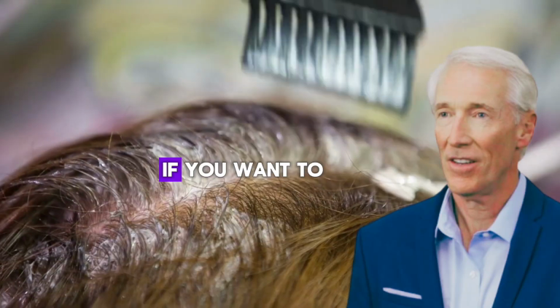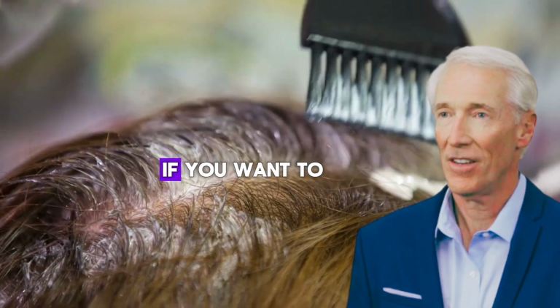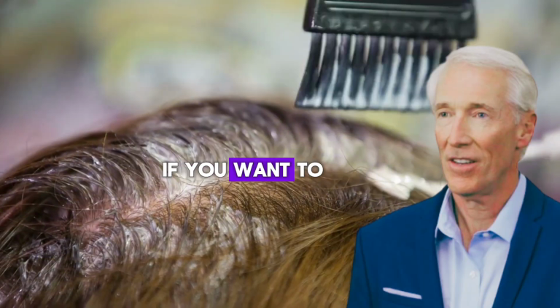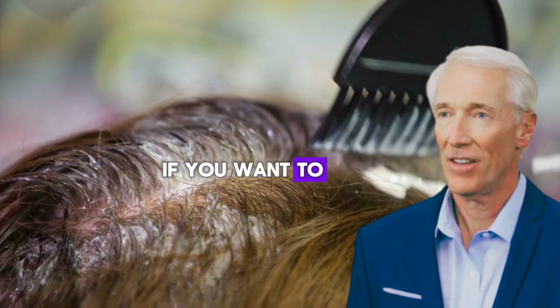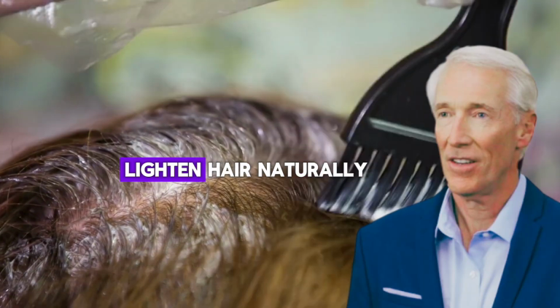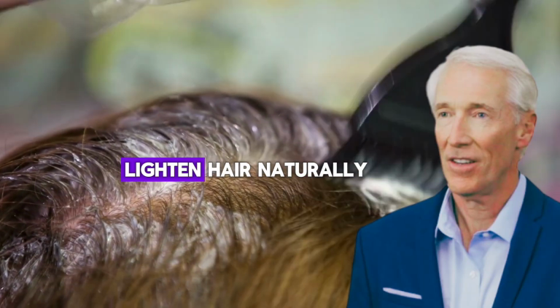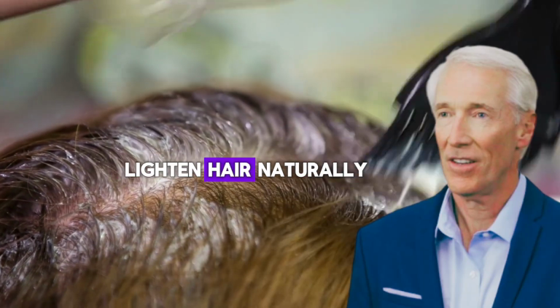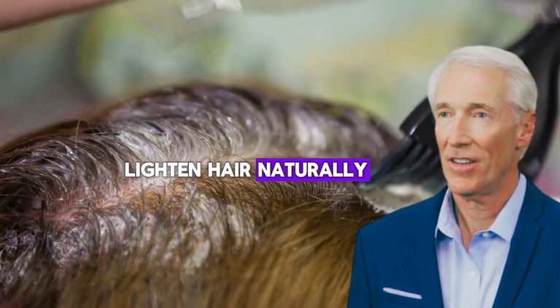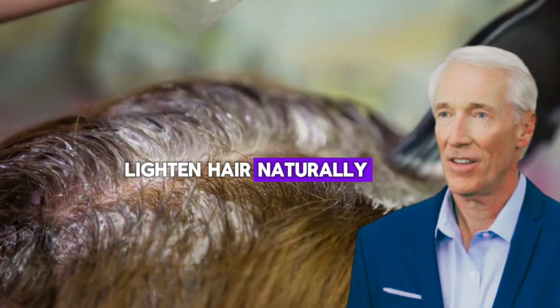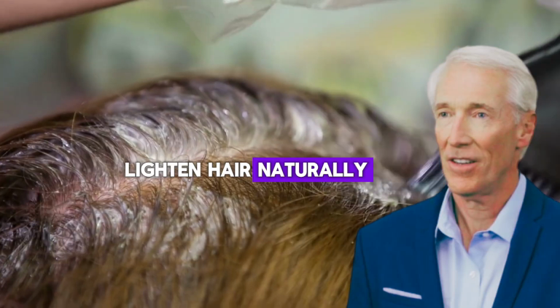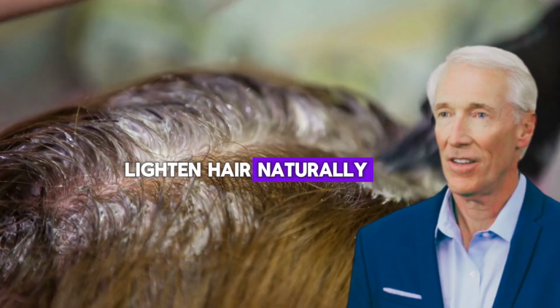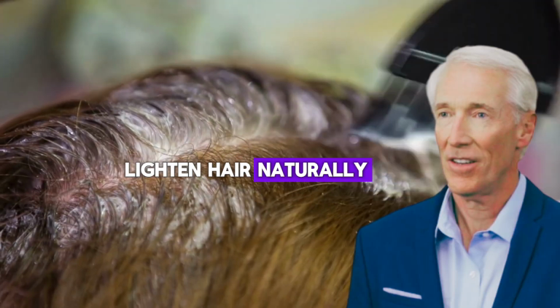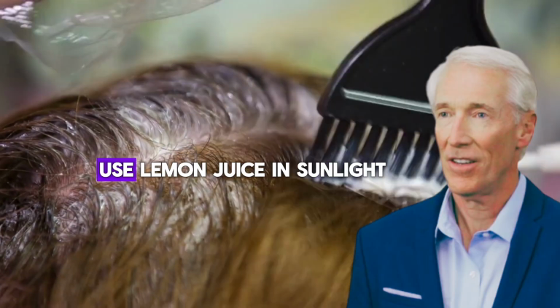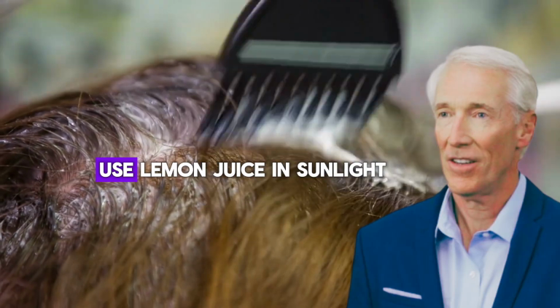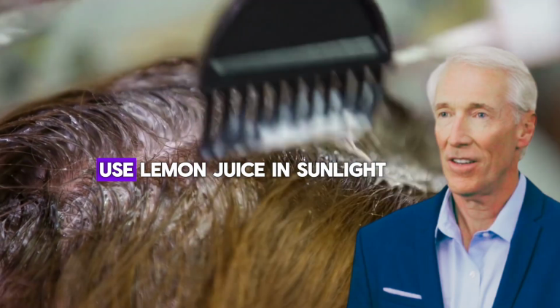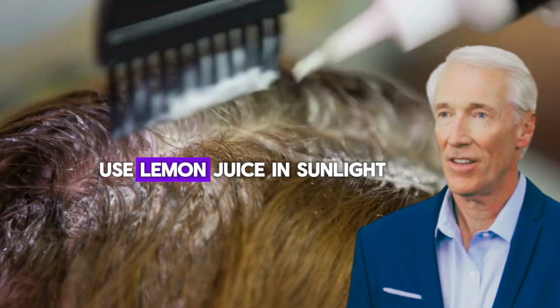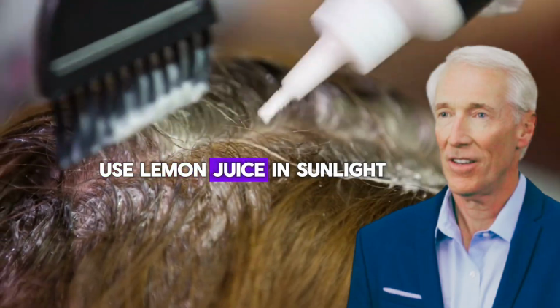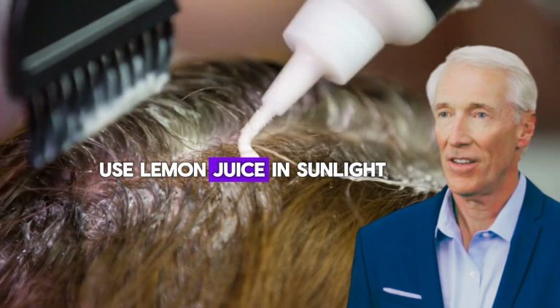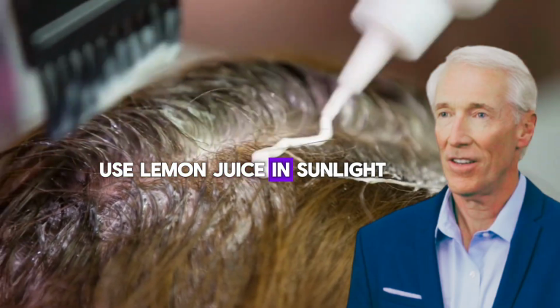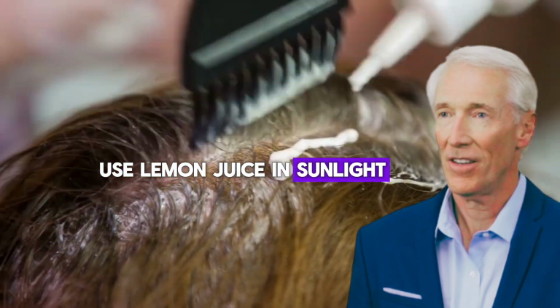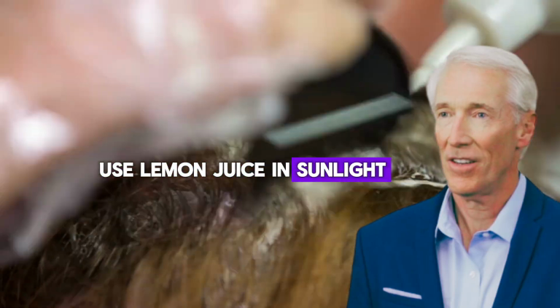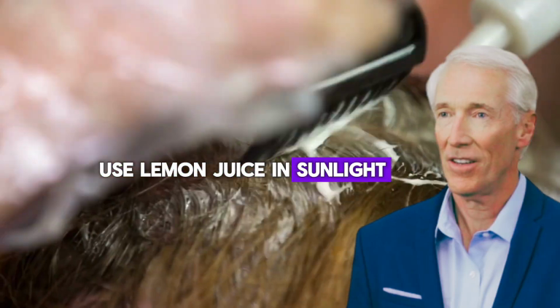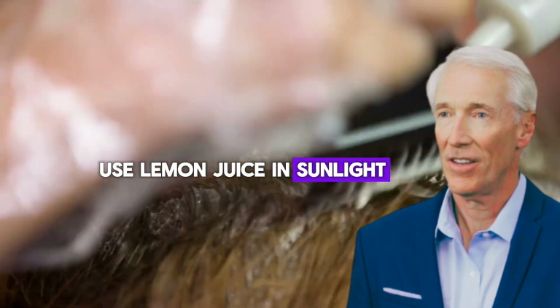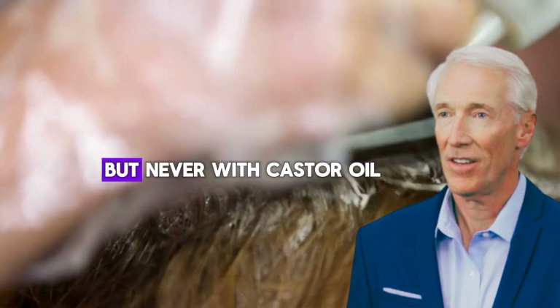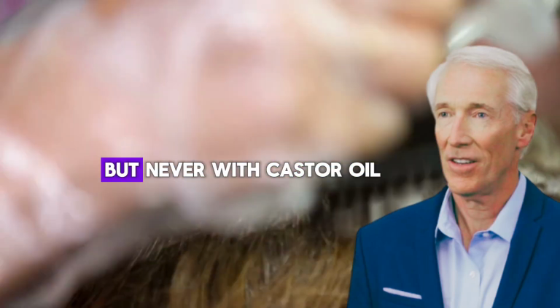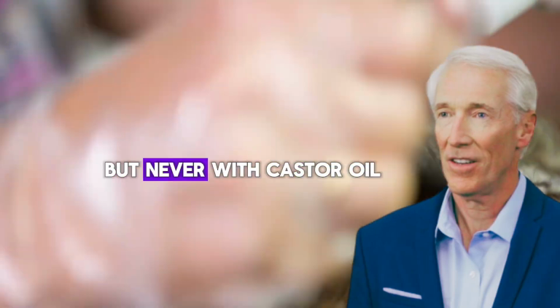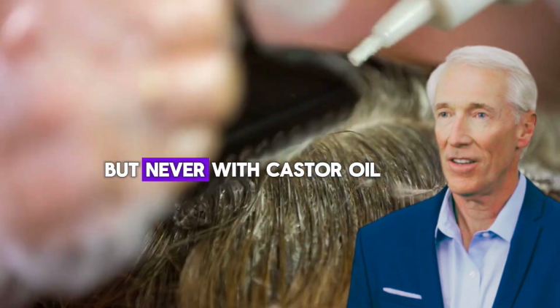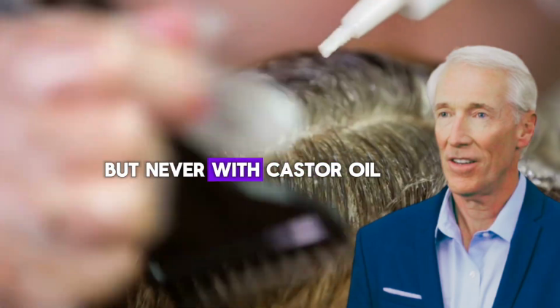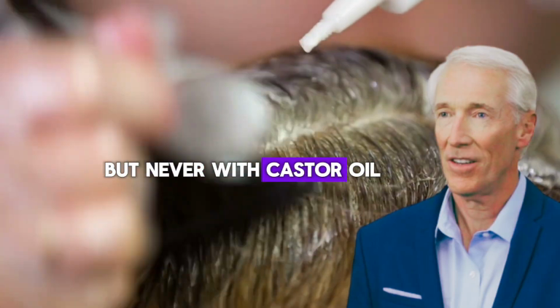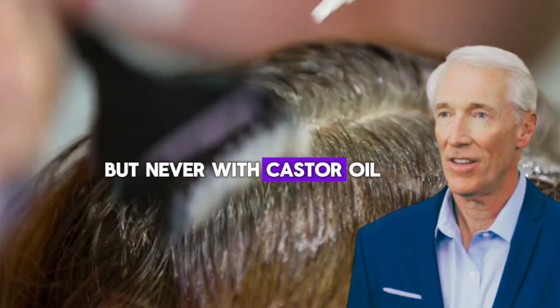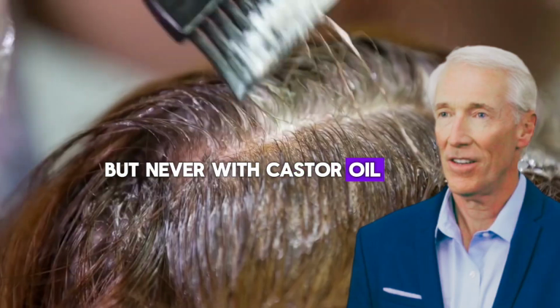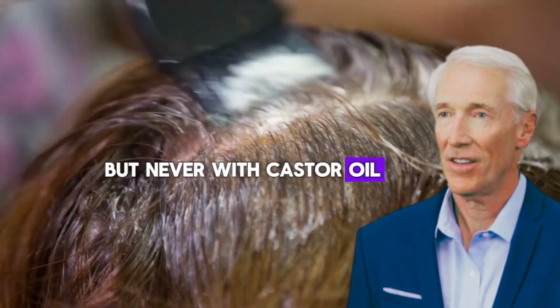Never ever mix castor oil with any bleaching product. If you want to lighten hair naturally, use lemon juice in sunlight — but never with castor oil.